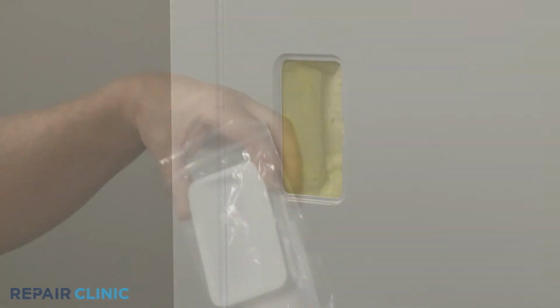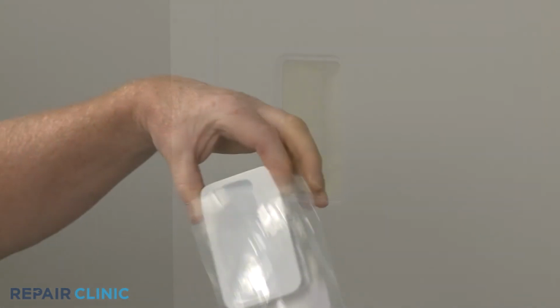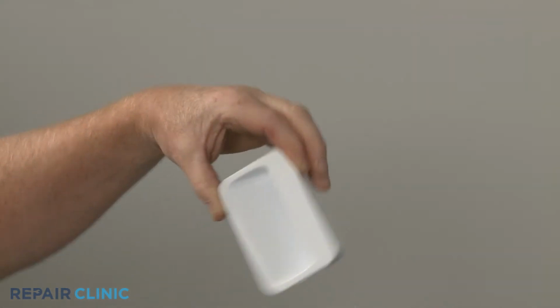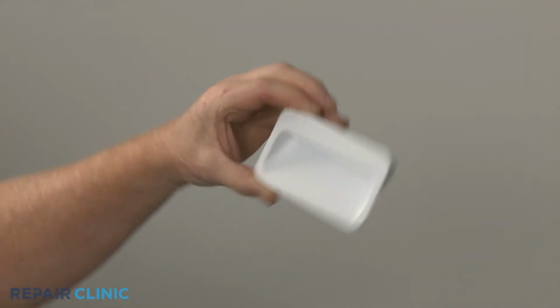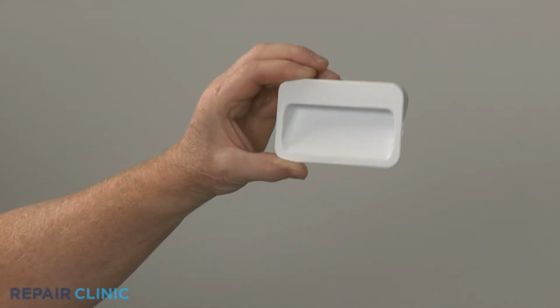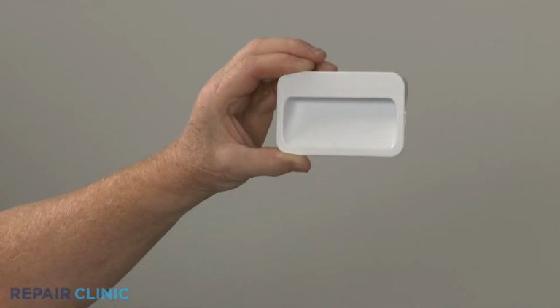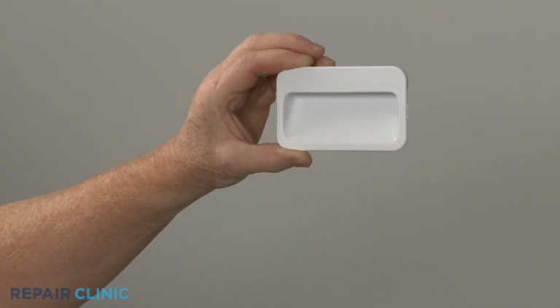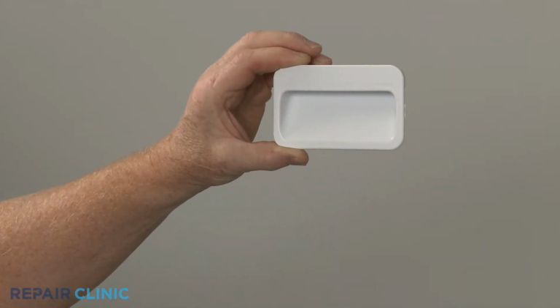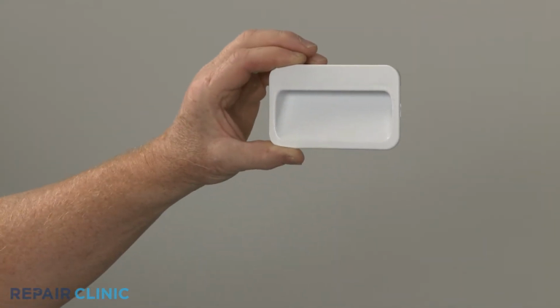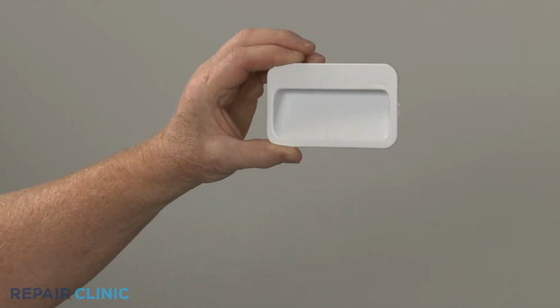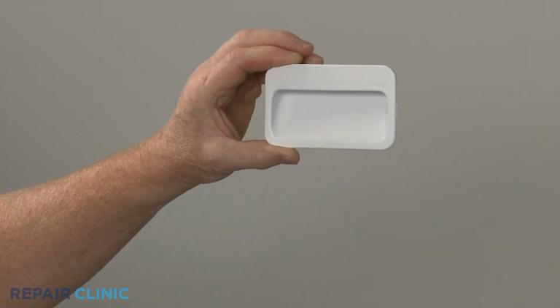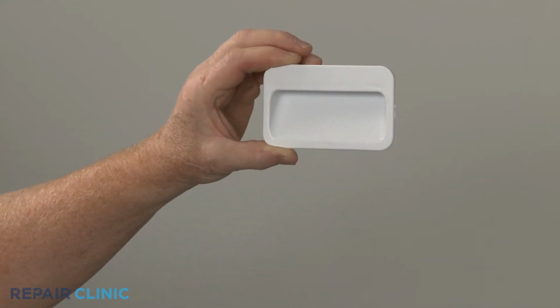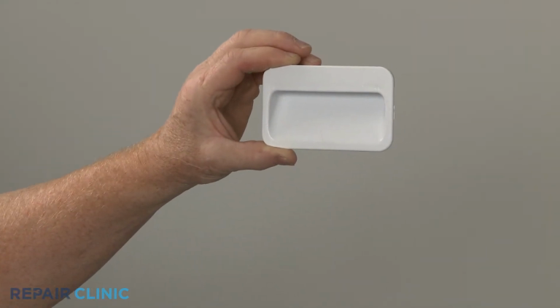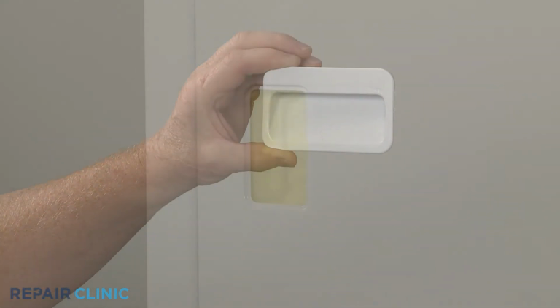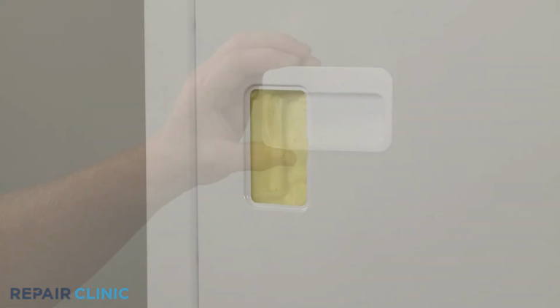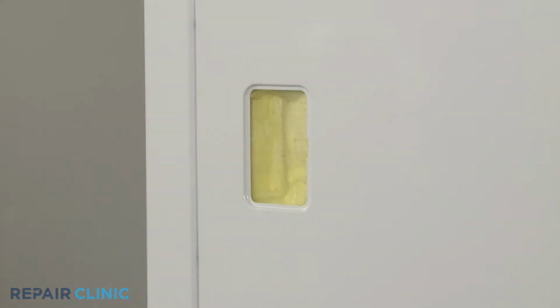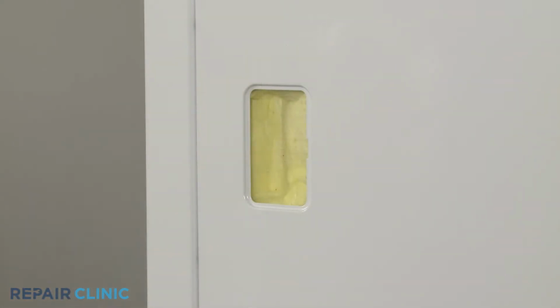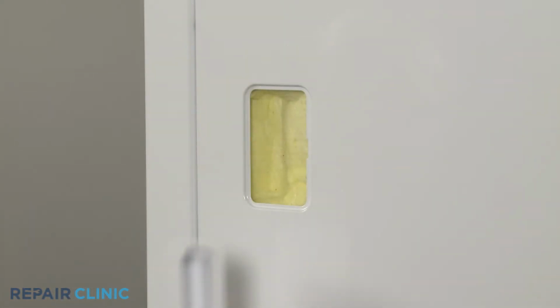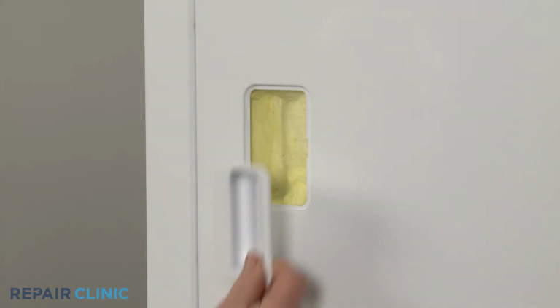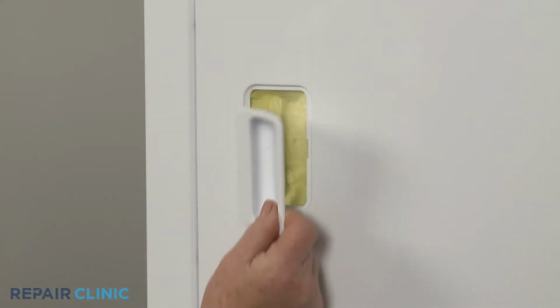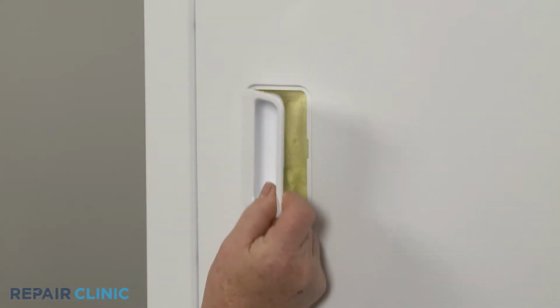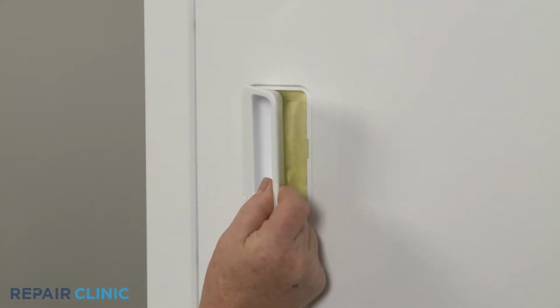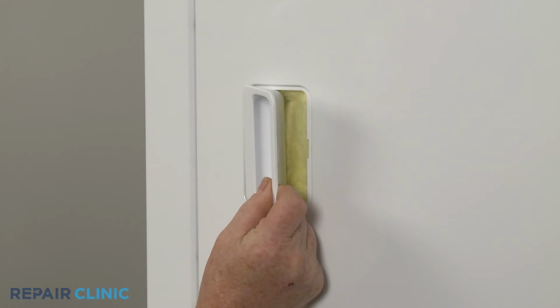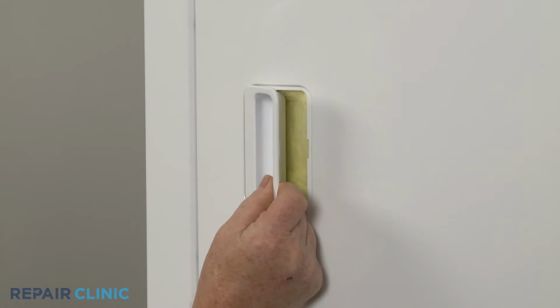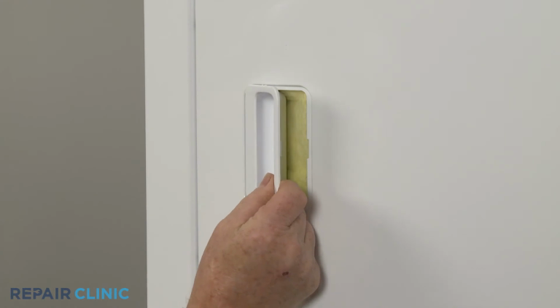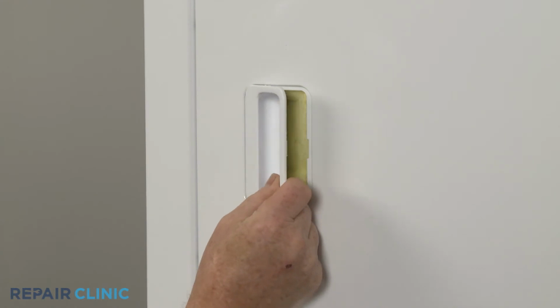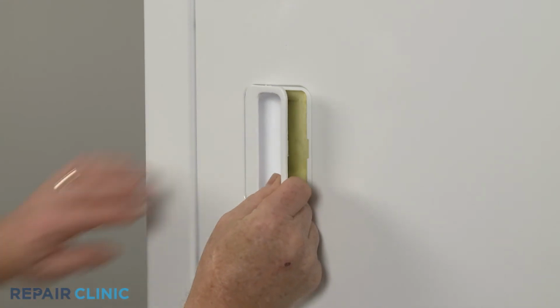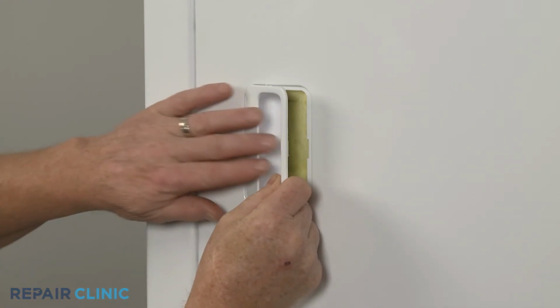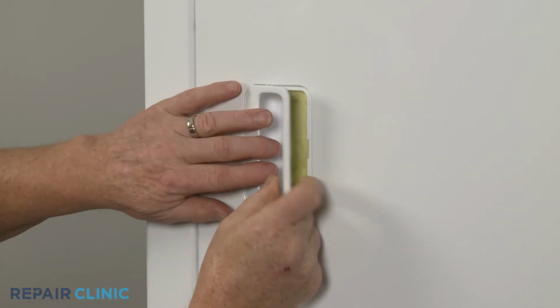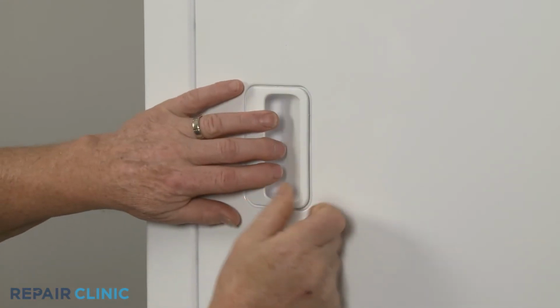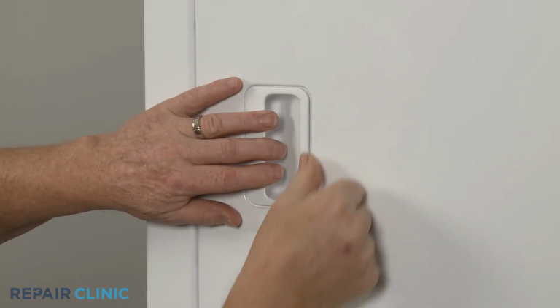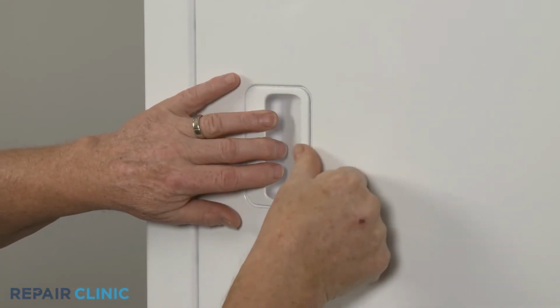To install the new door handle, align the left side of the handle first, then snap the right side into place.